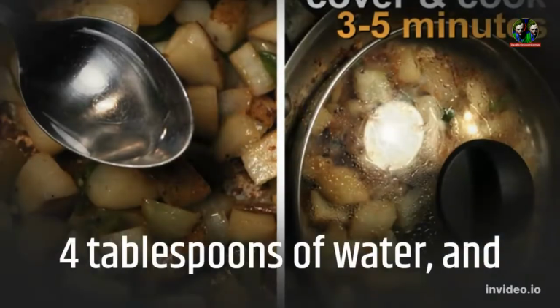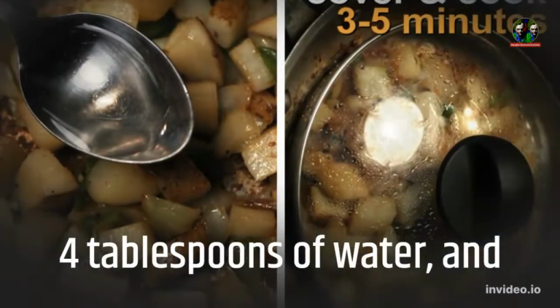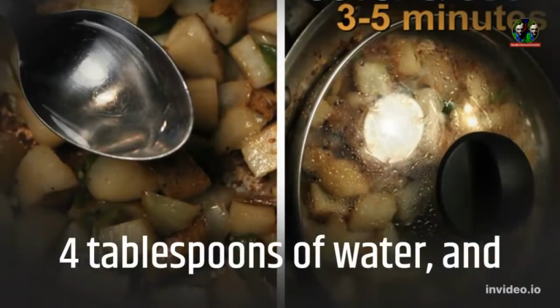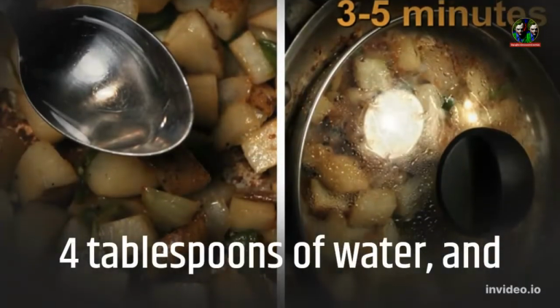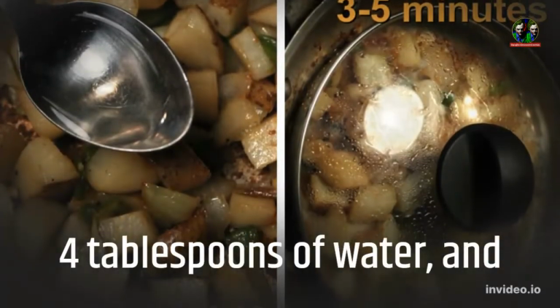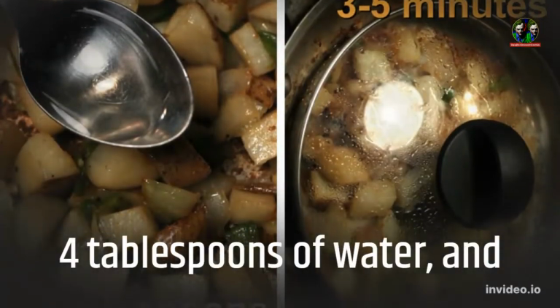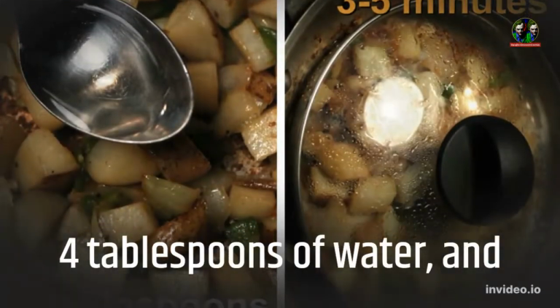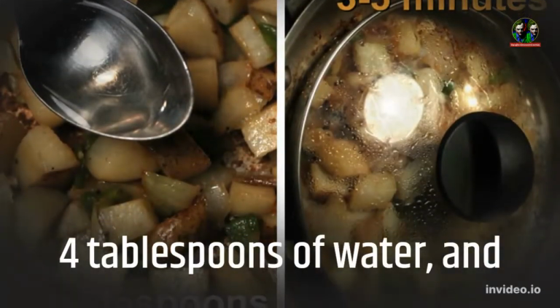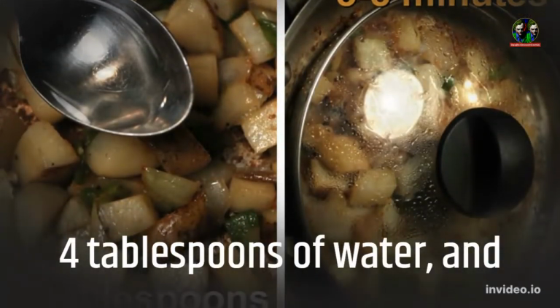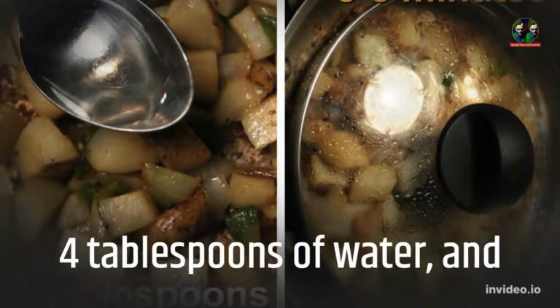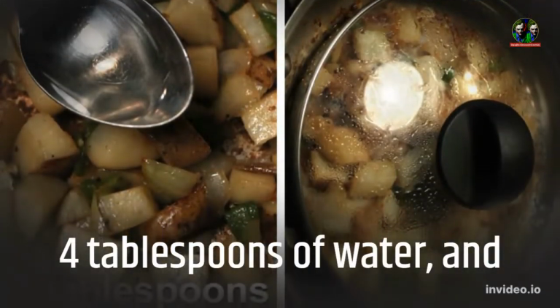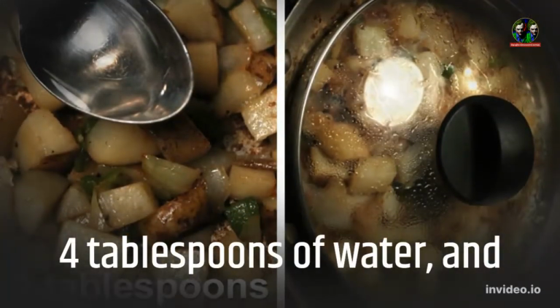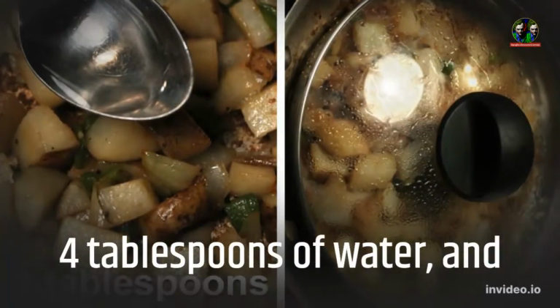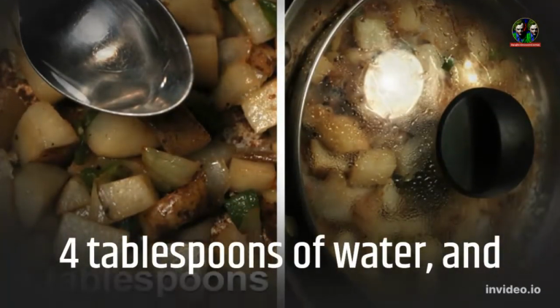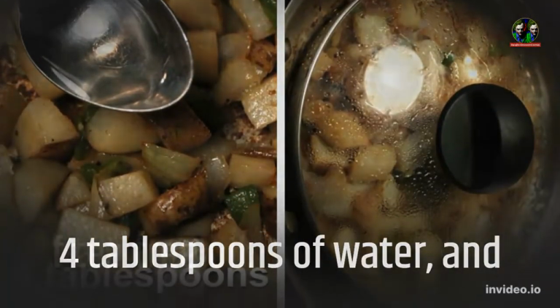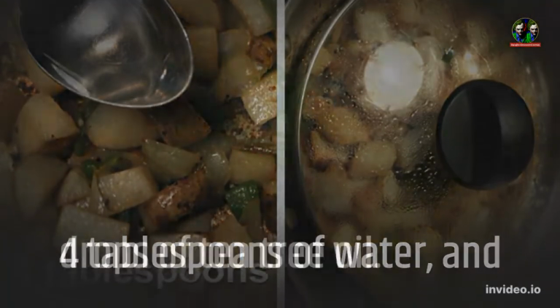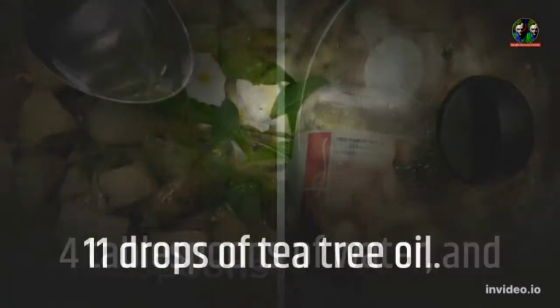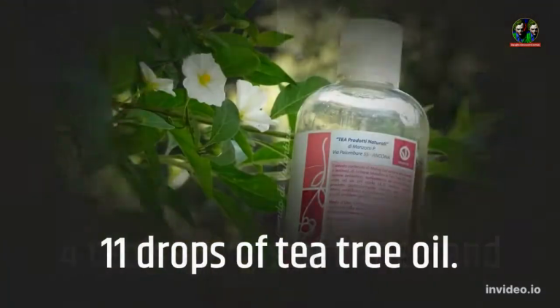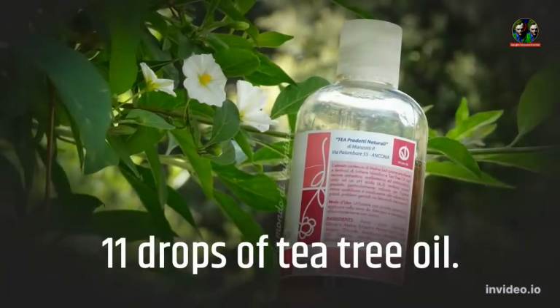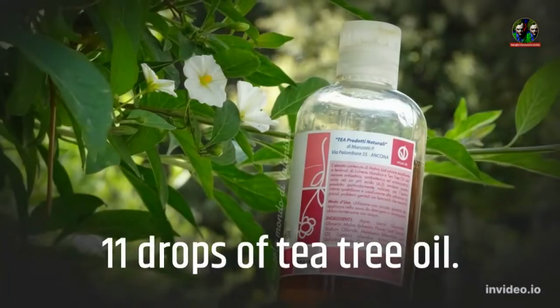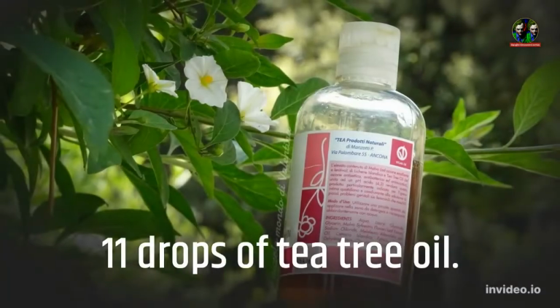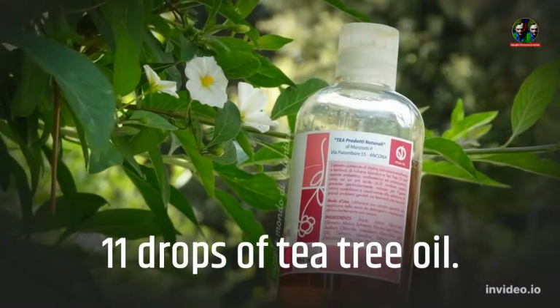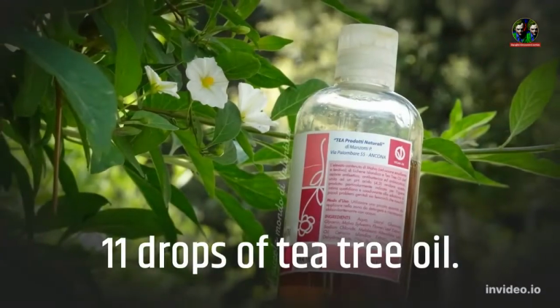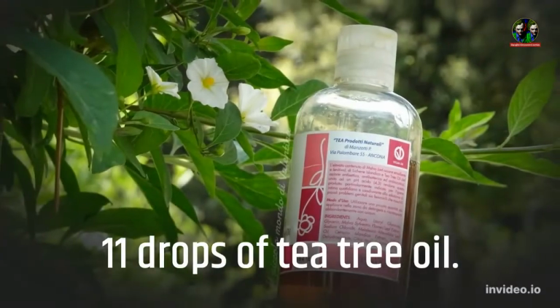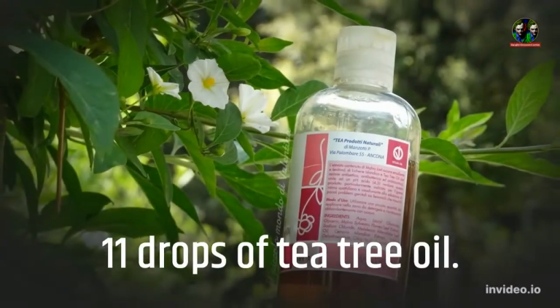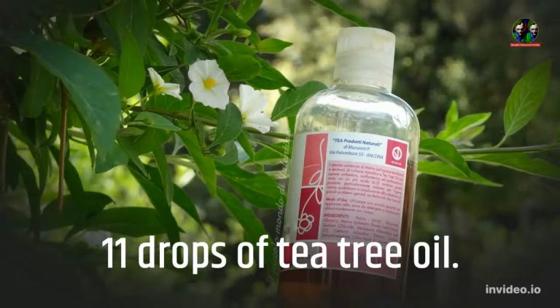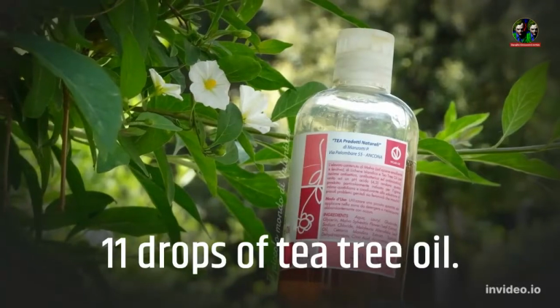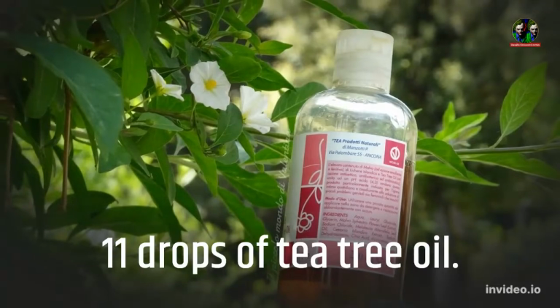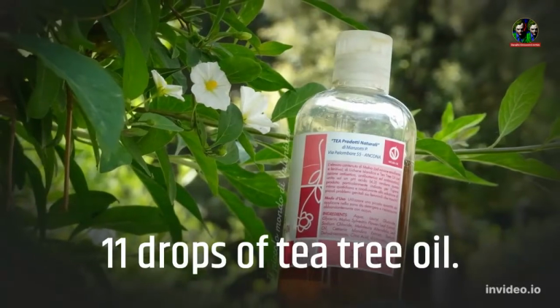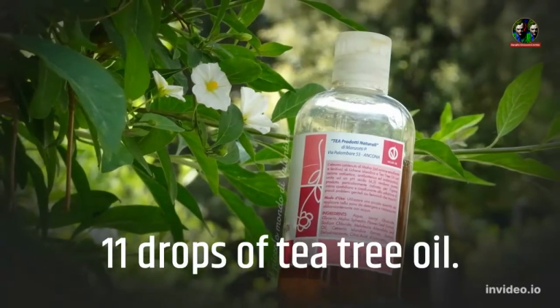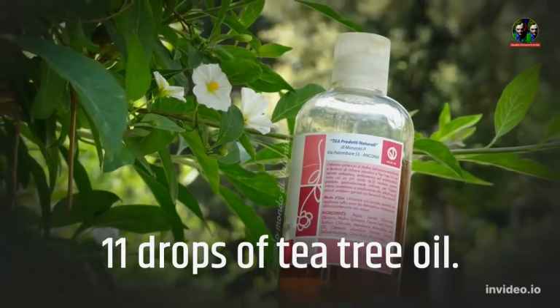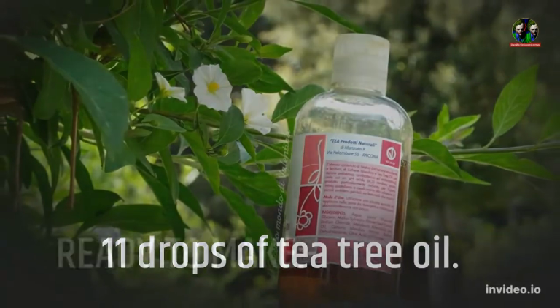4 tablespoons of water, and 11 drops of tea tree oil.